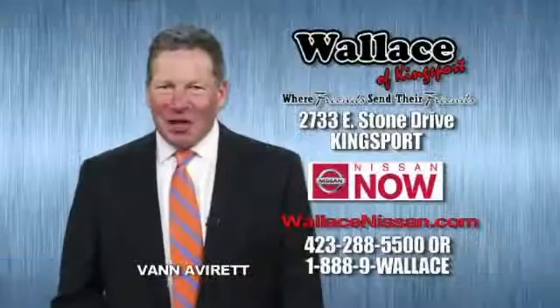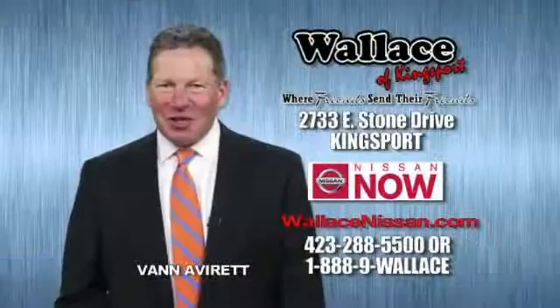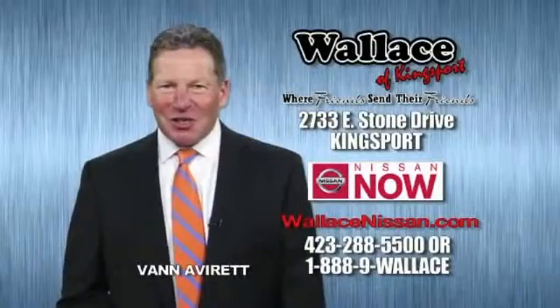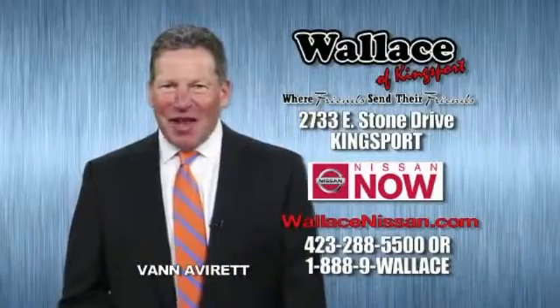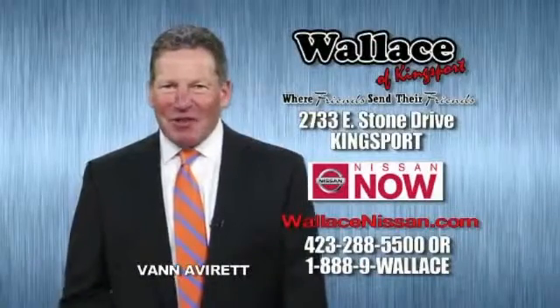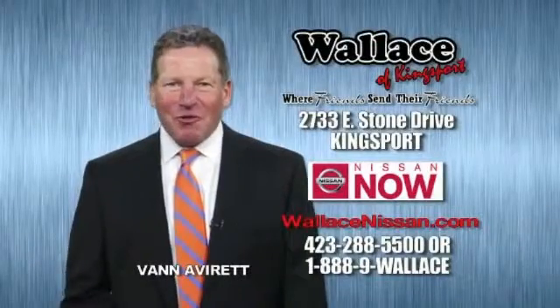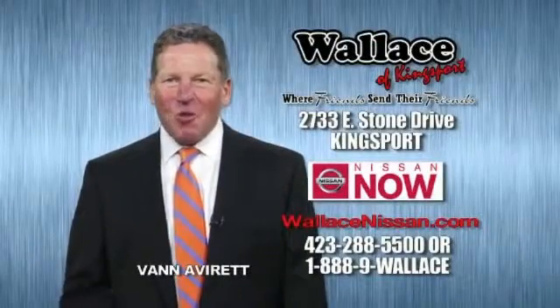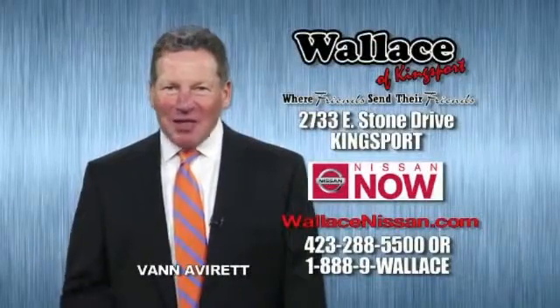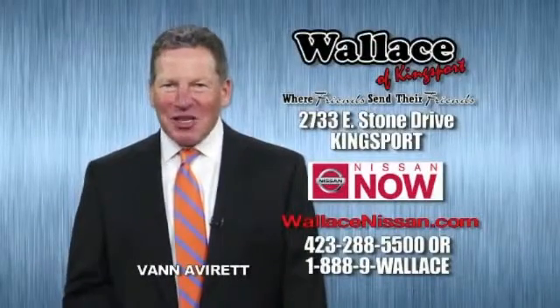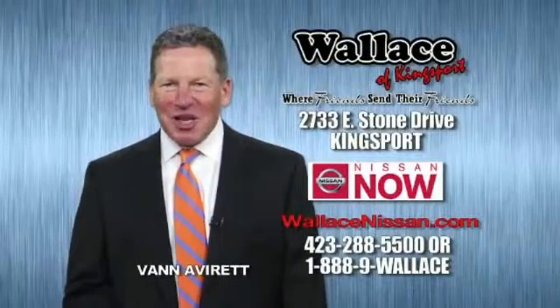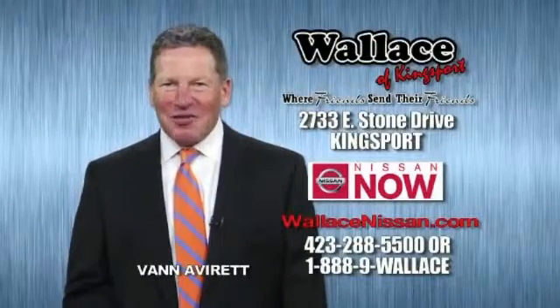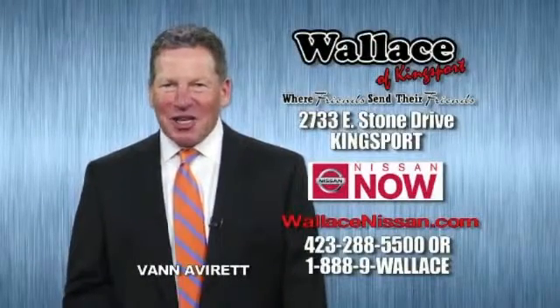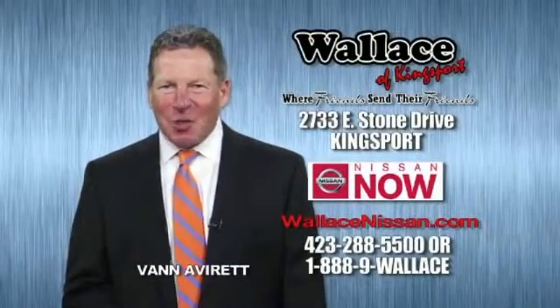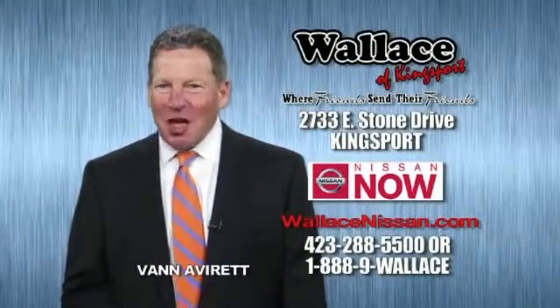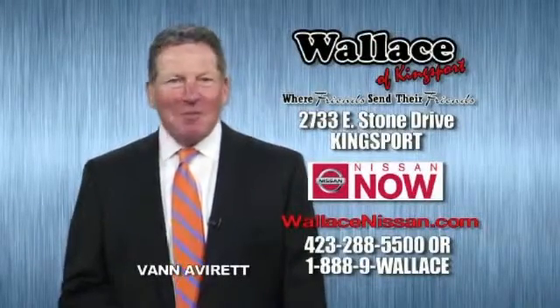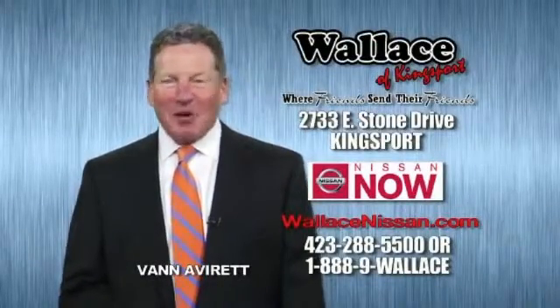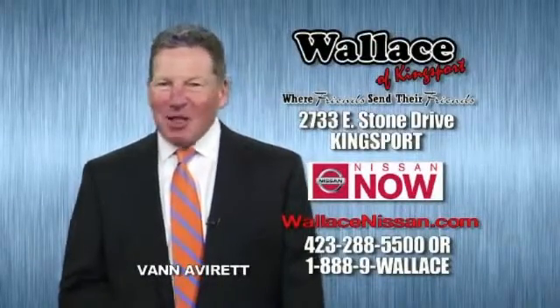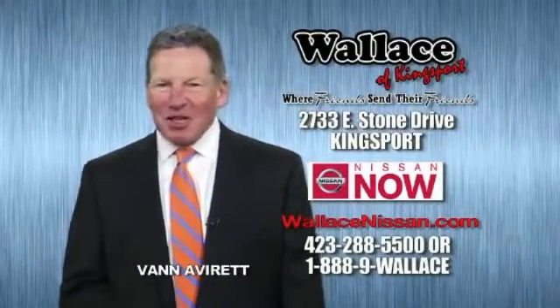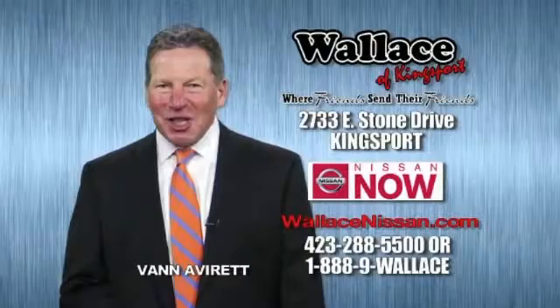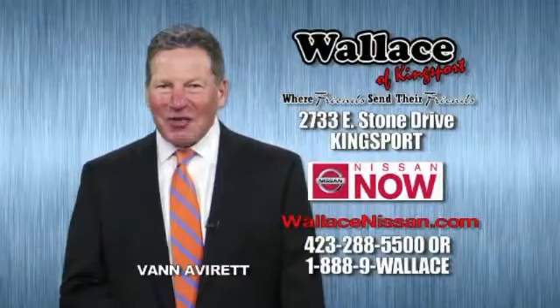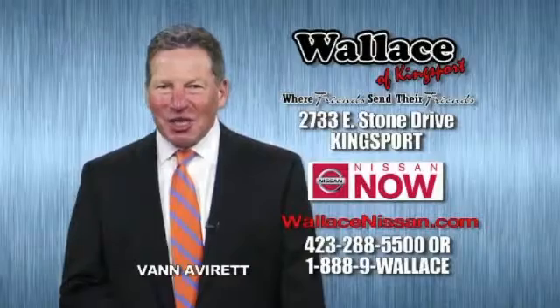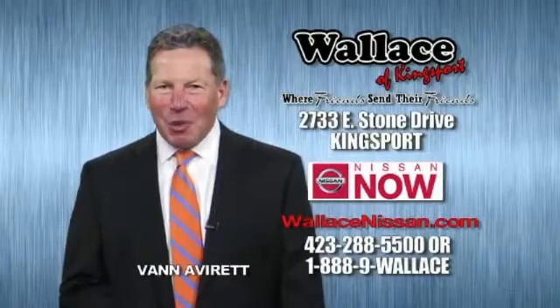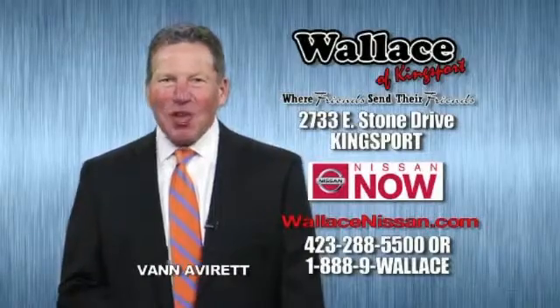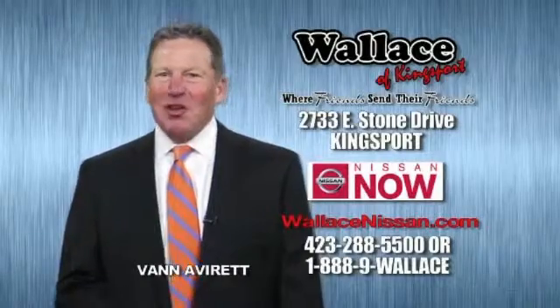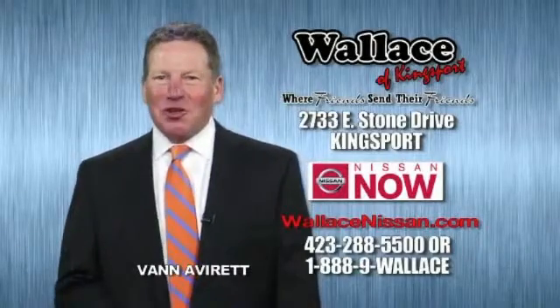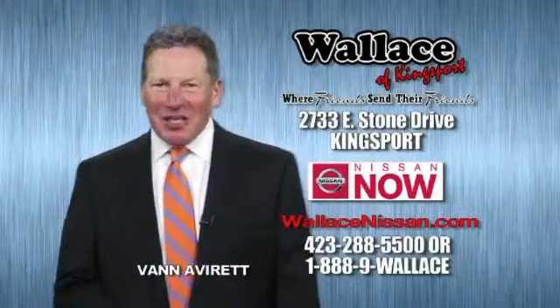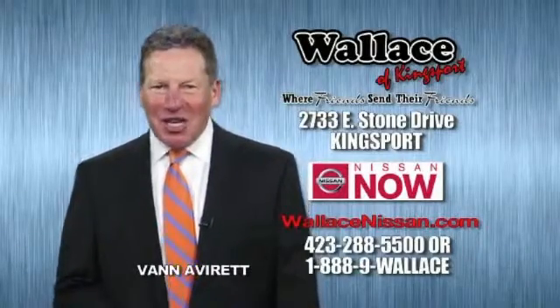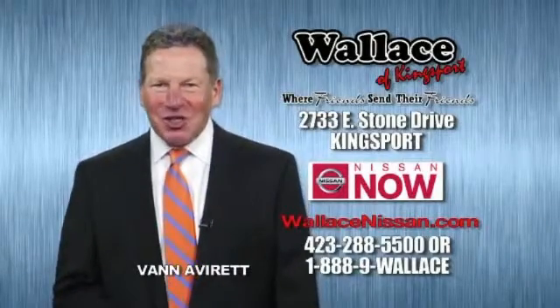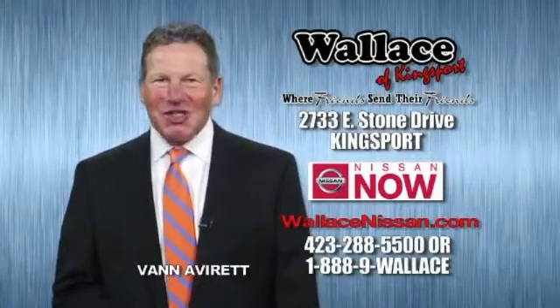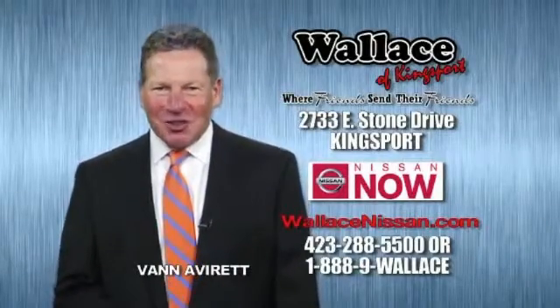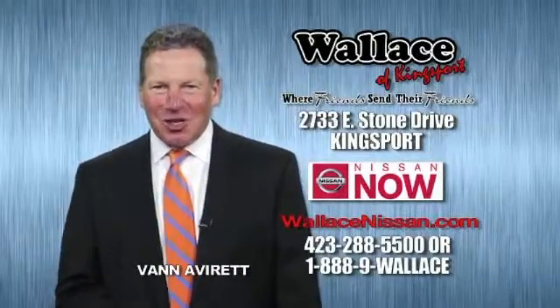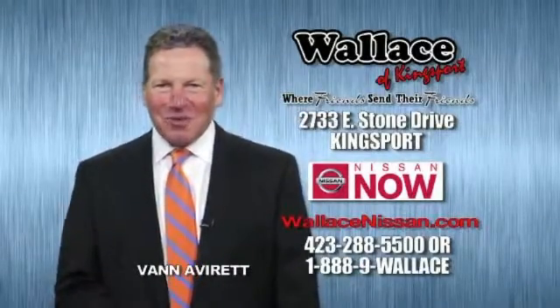Hello, this is Van Aver for Wallace Nissan of Kingsport. Make Wallace Nissan of Kingsport your destination dealership.